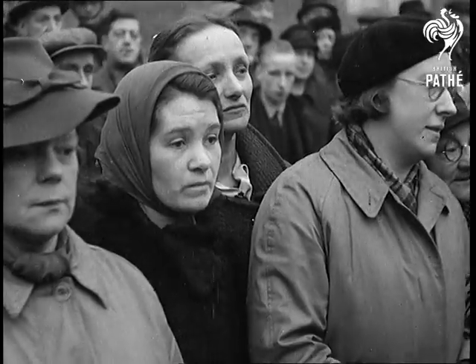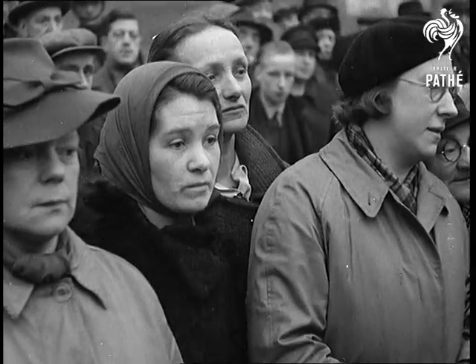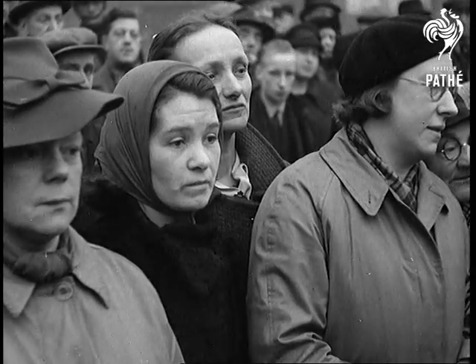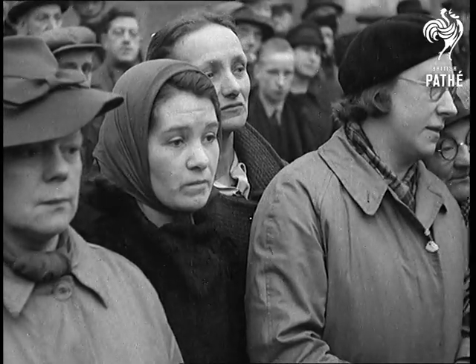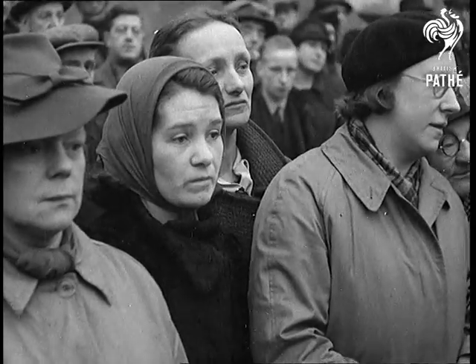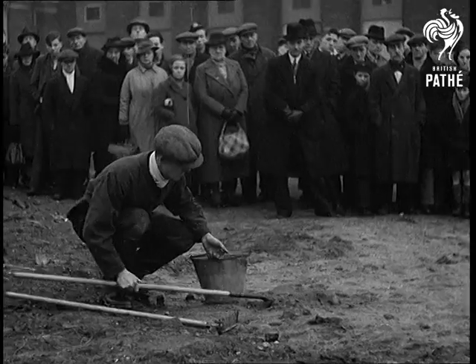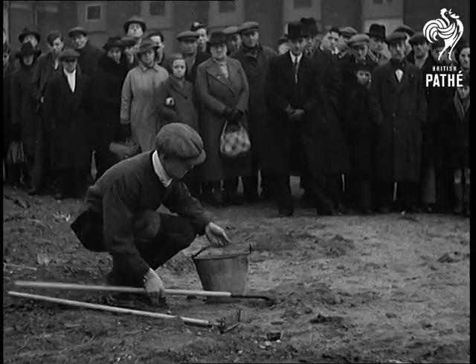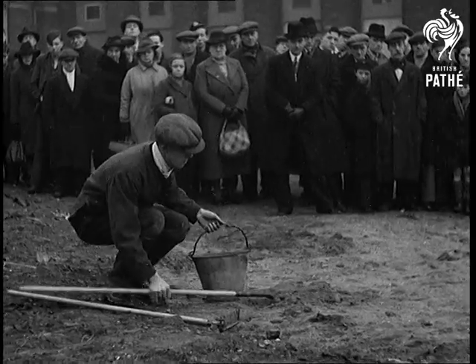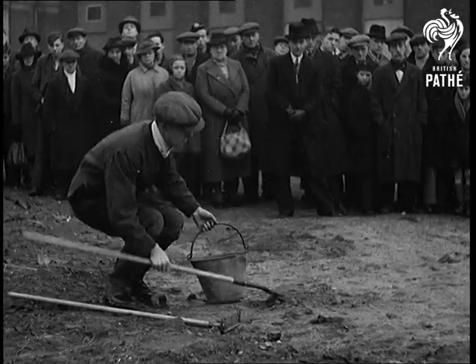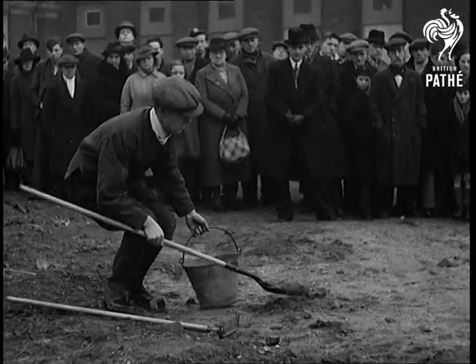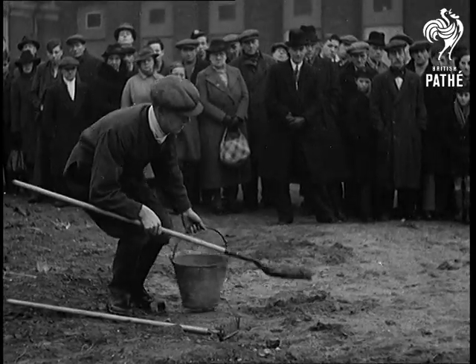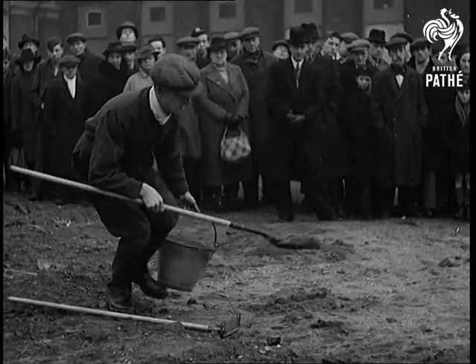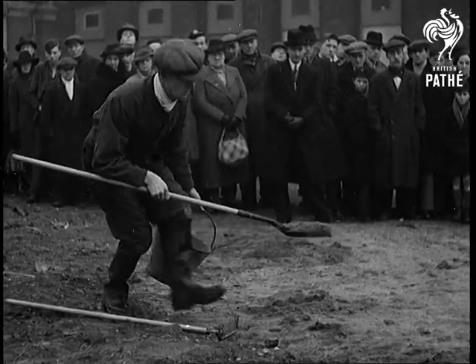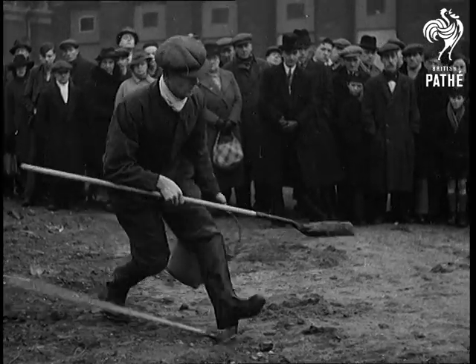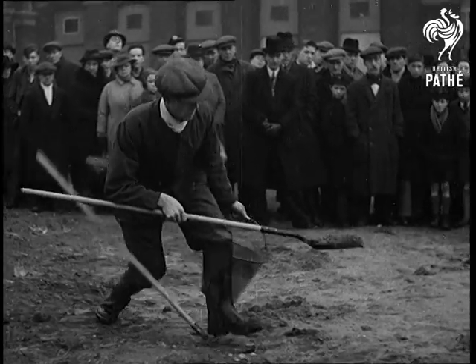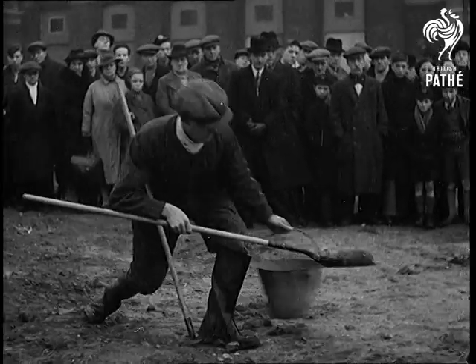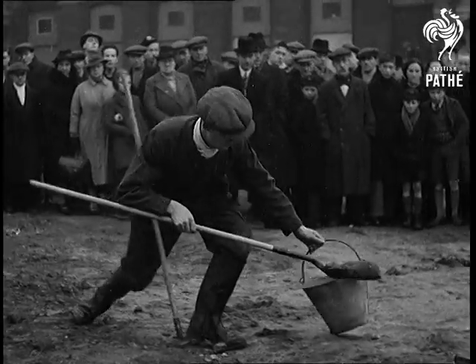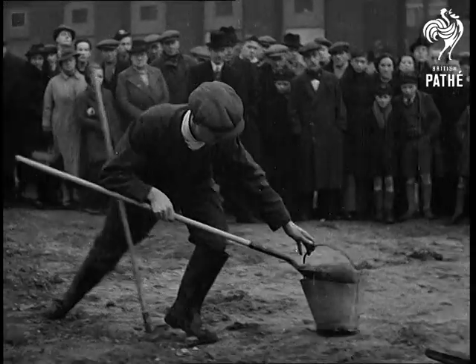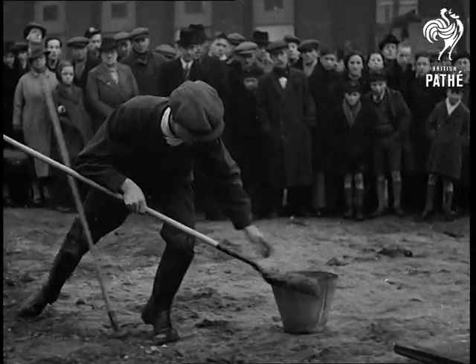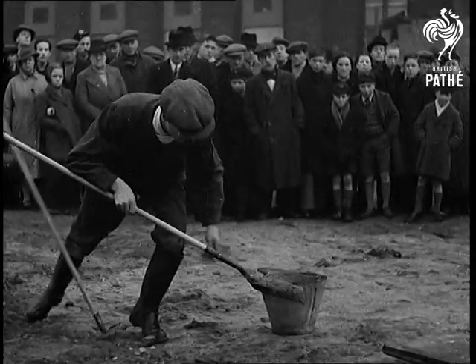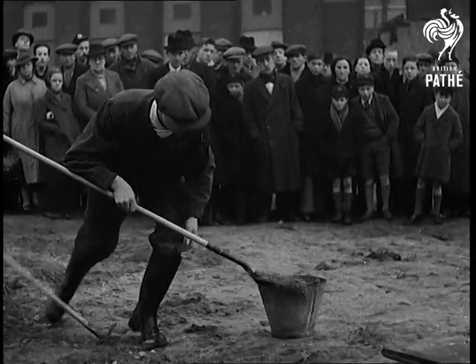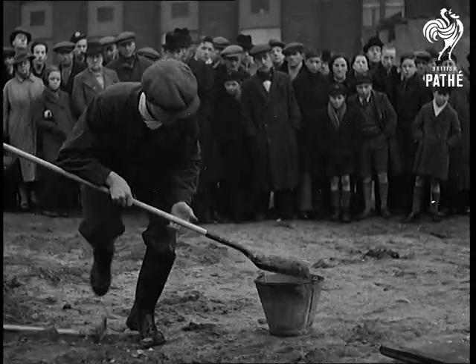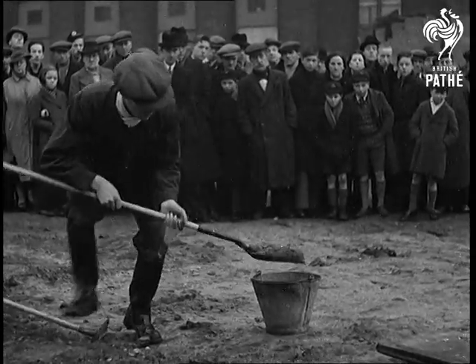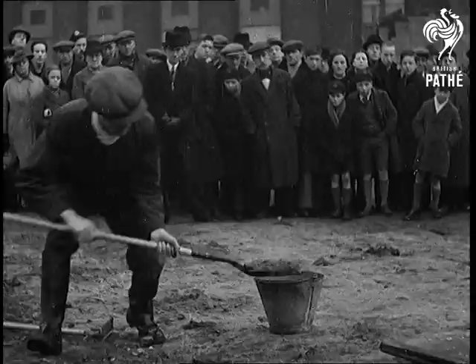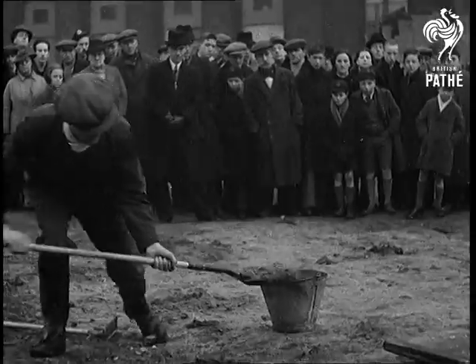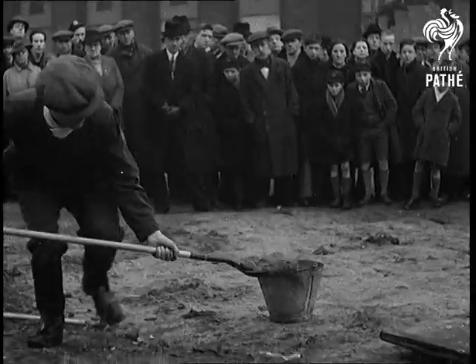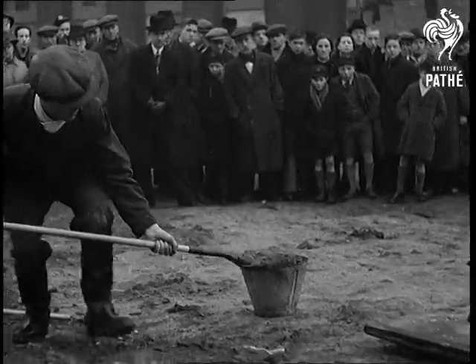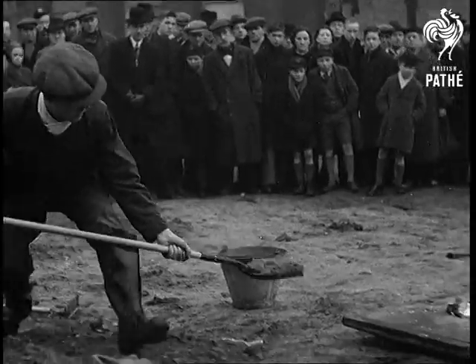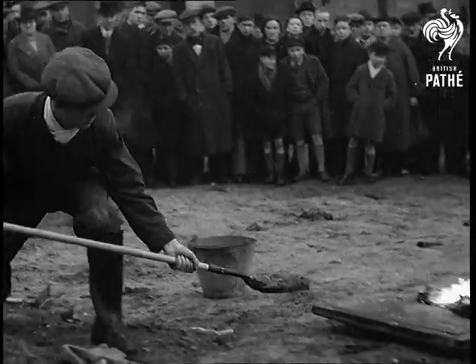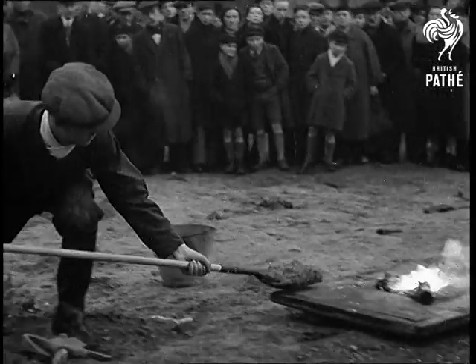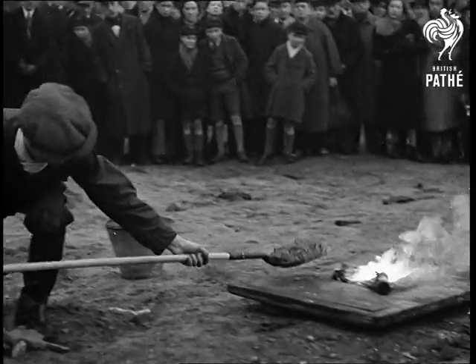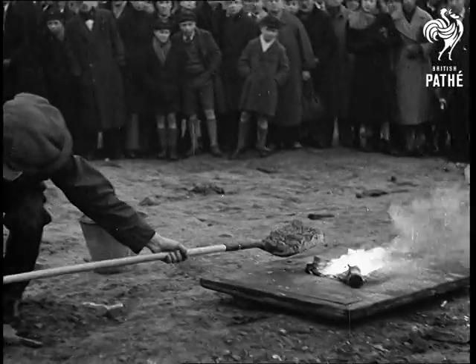Pumping is simple if you take it easy. To smother an incendiary bomb with sand or earth, you do it like this.